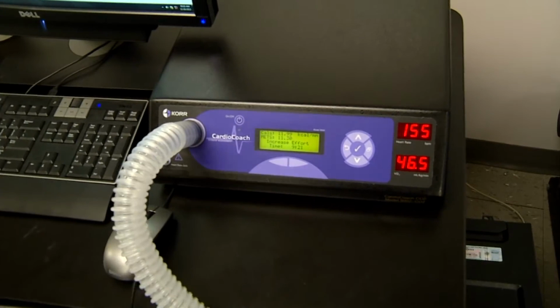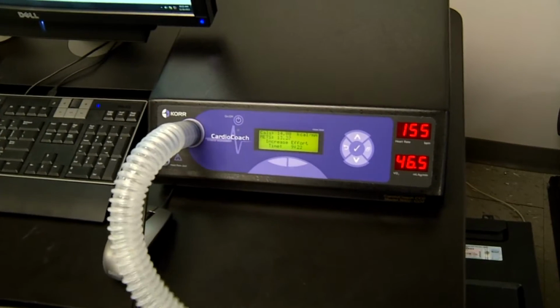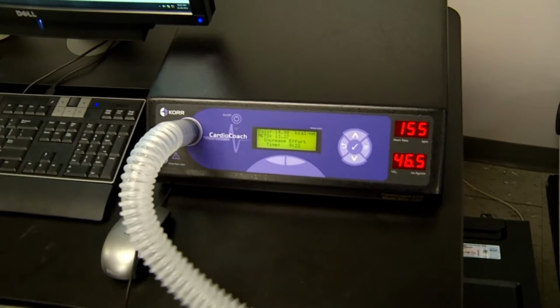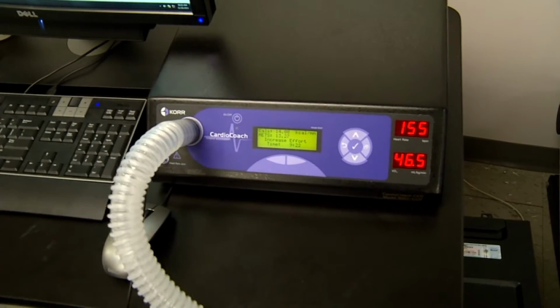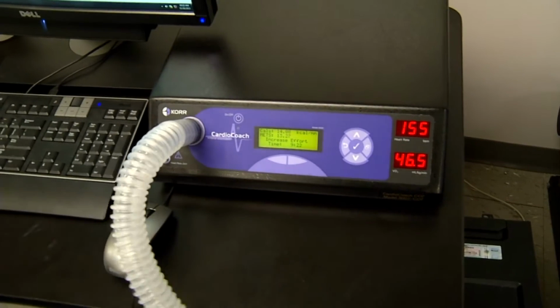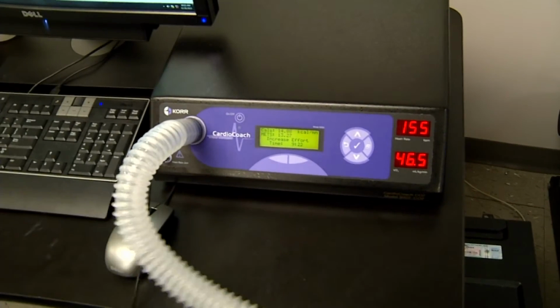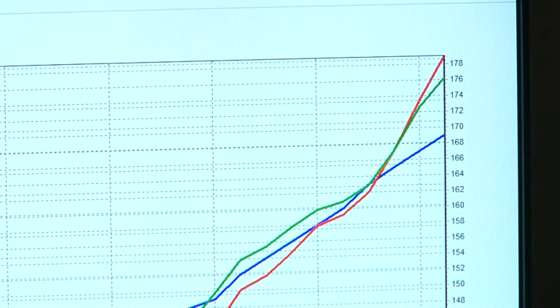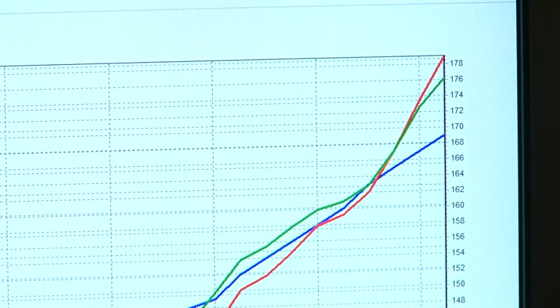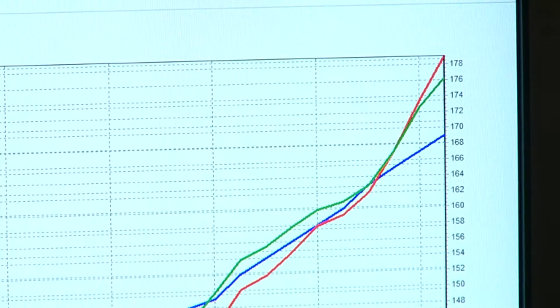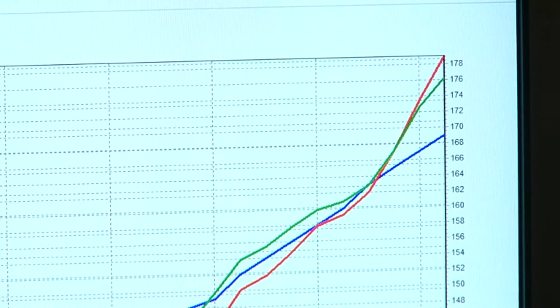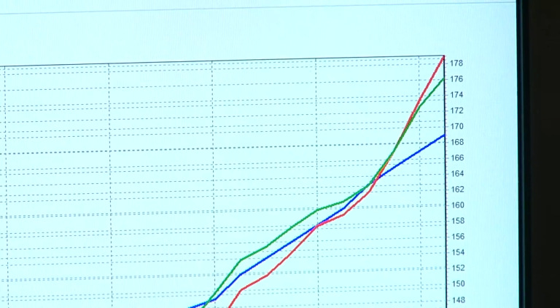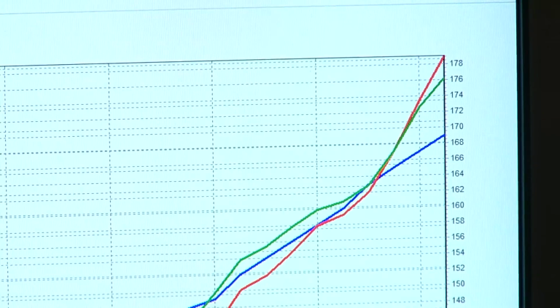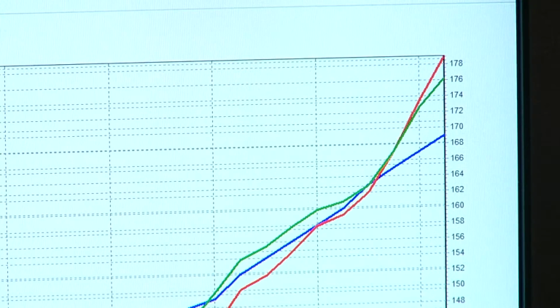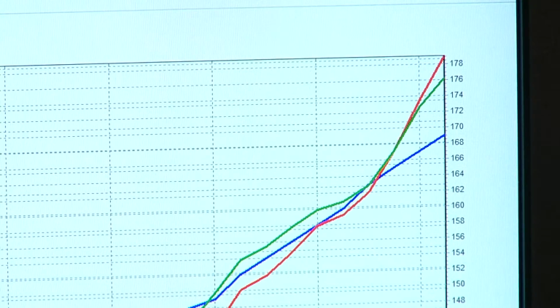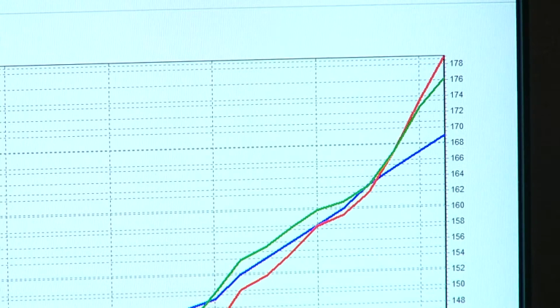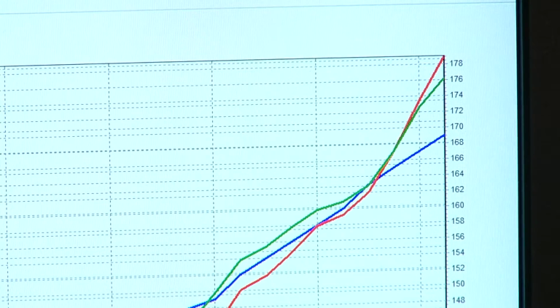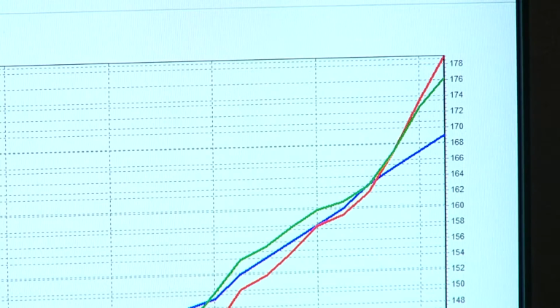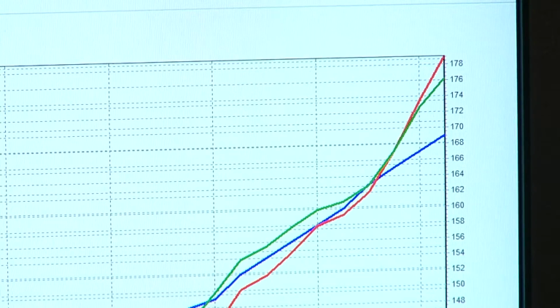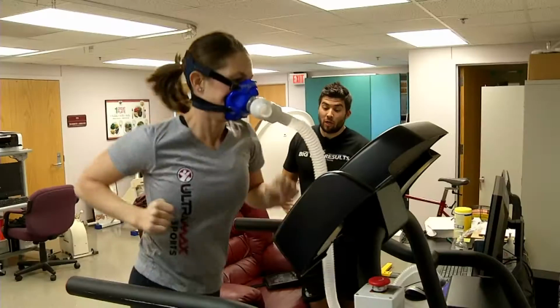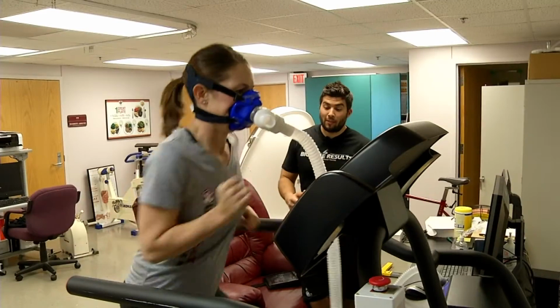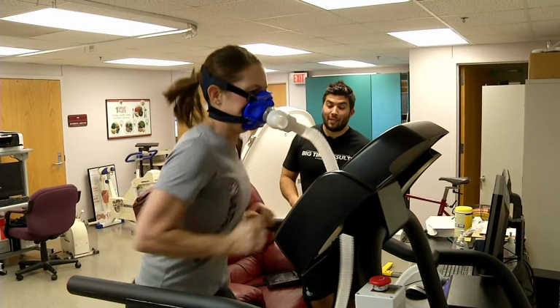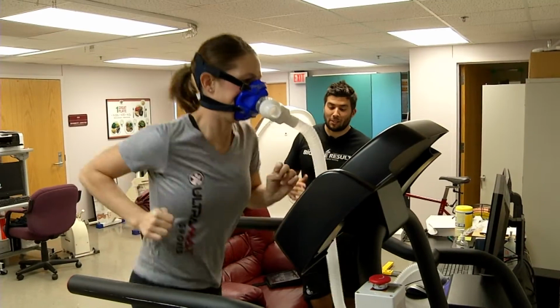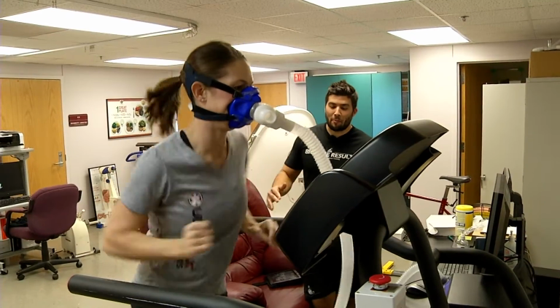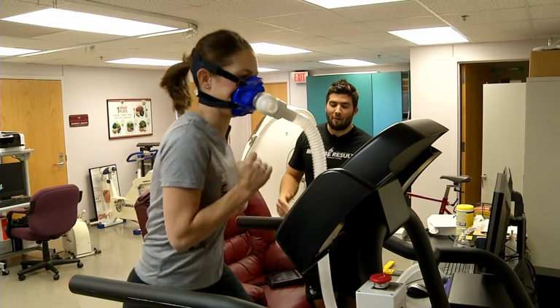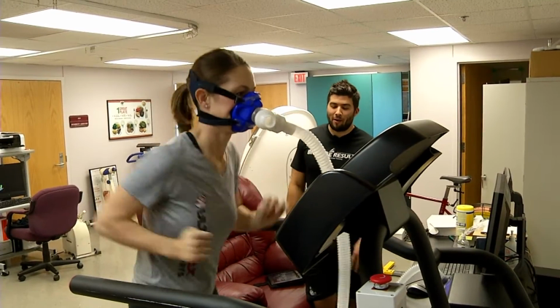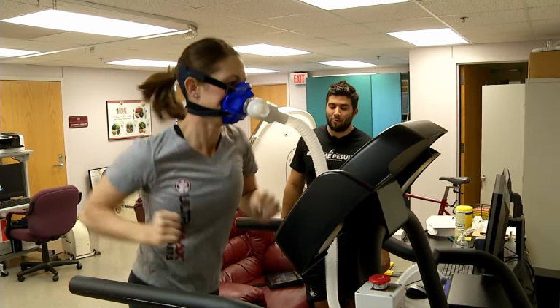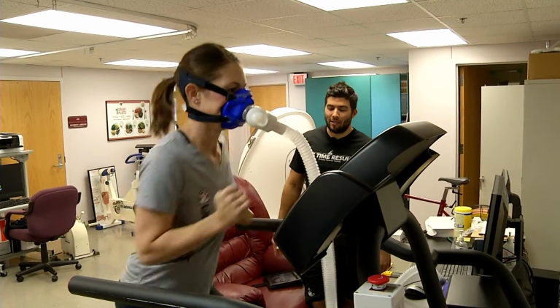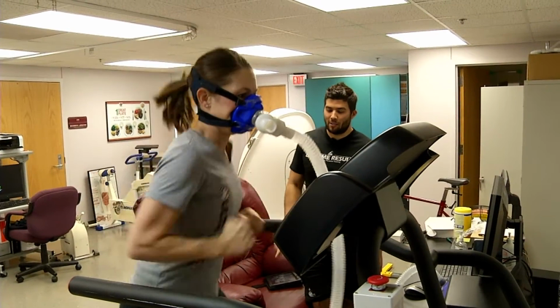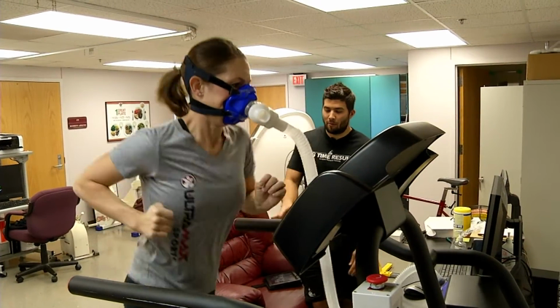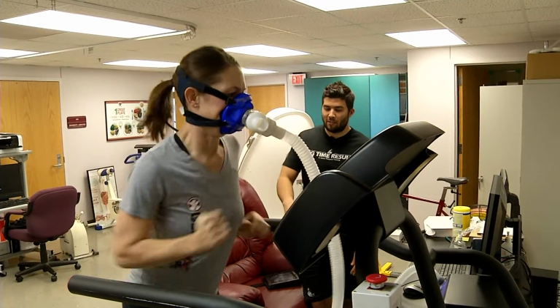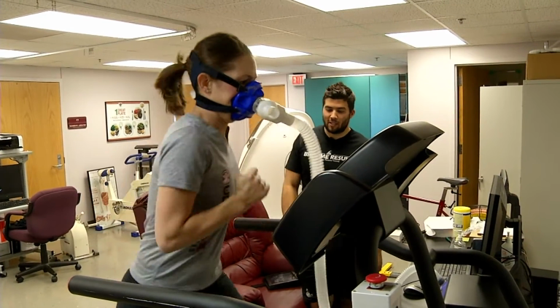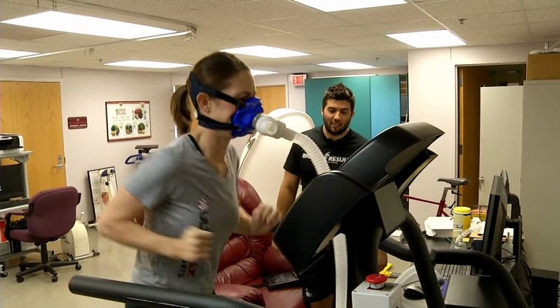That one really increased her VO2 — she went up to 36.7. When you're done with the test, just step off to the sides.